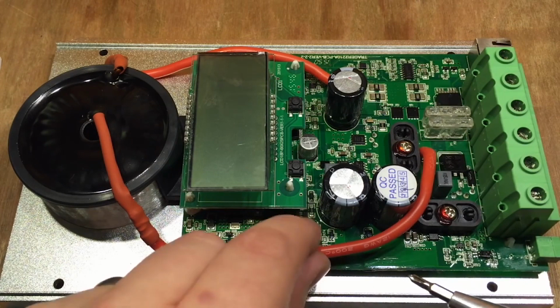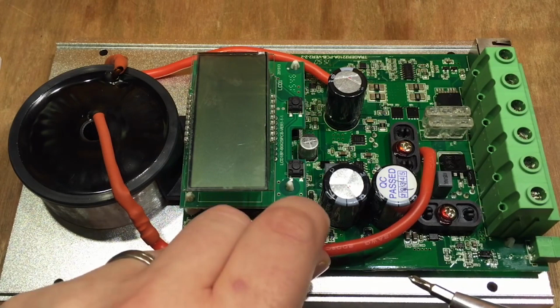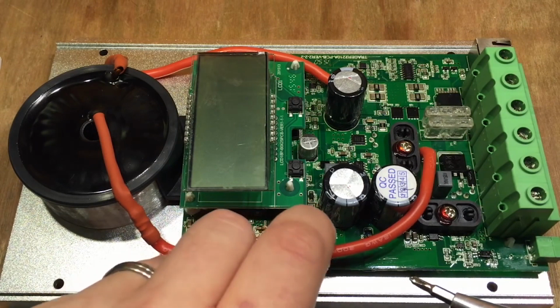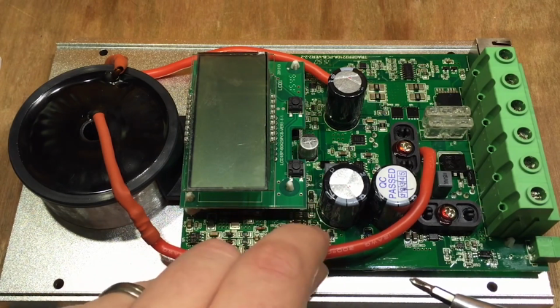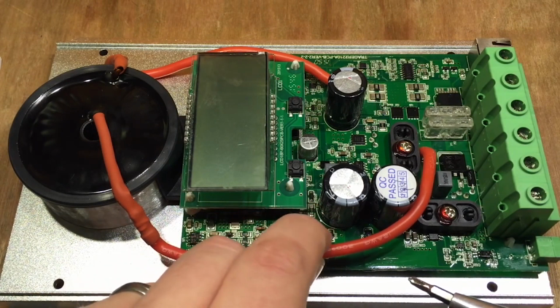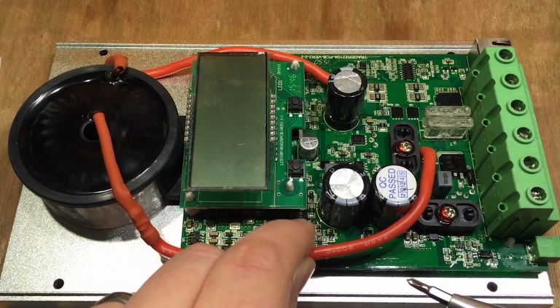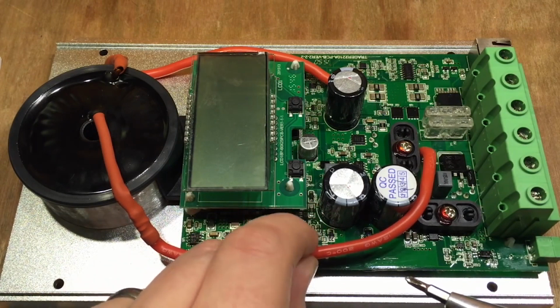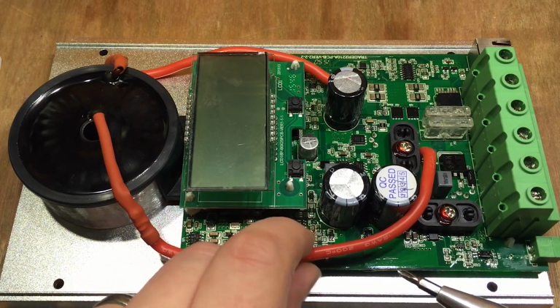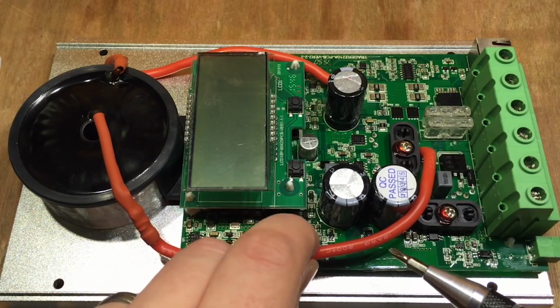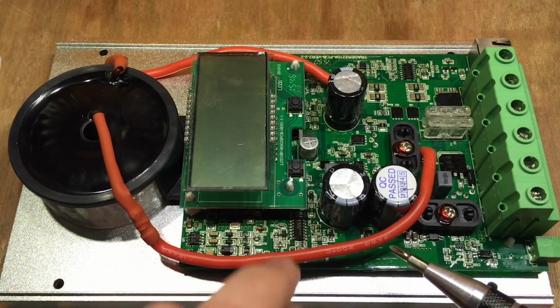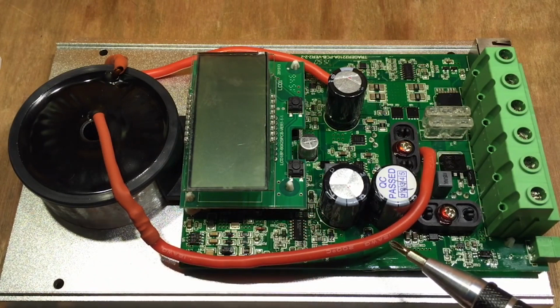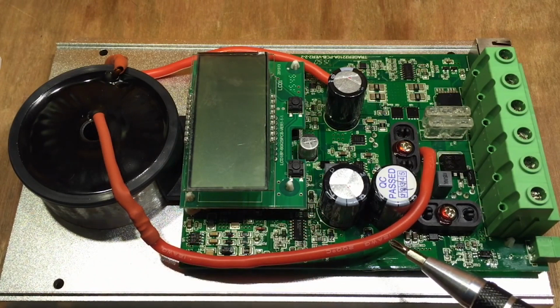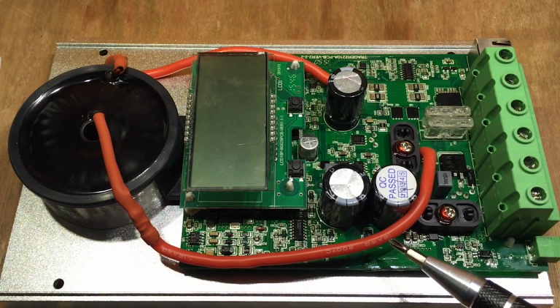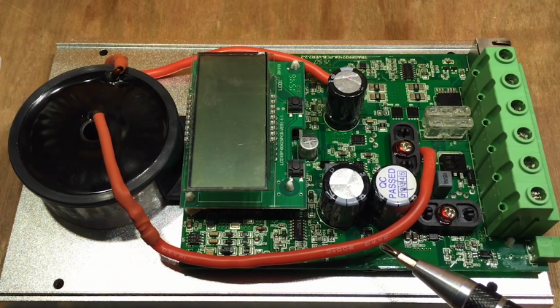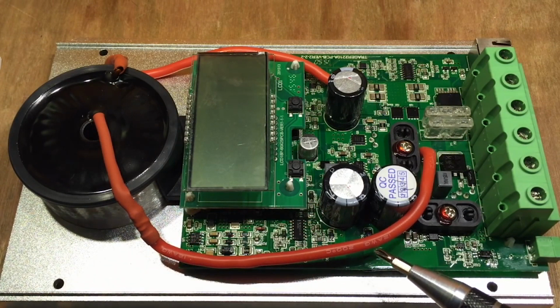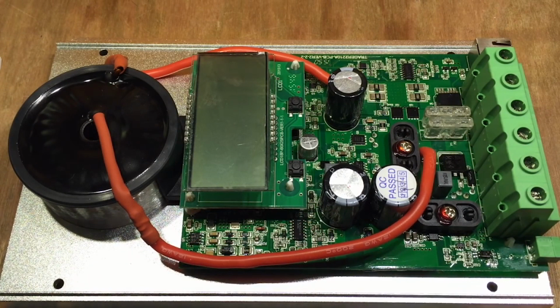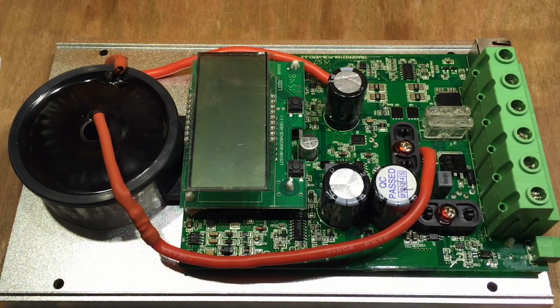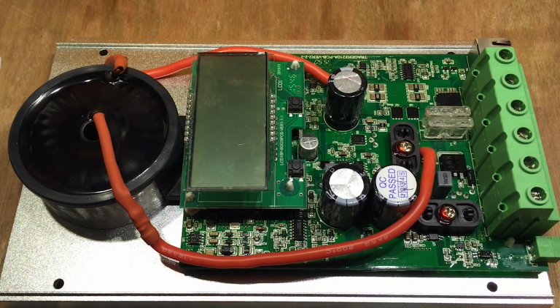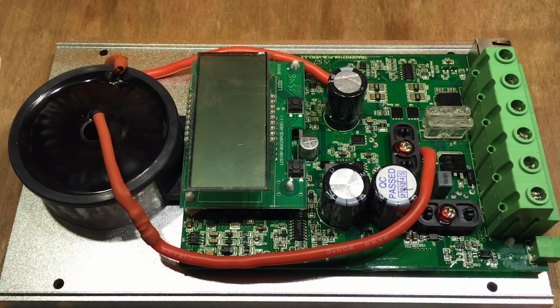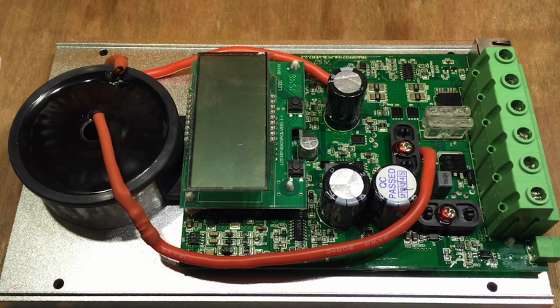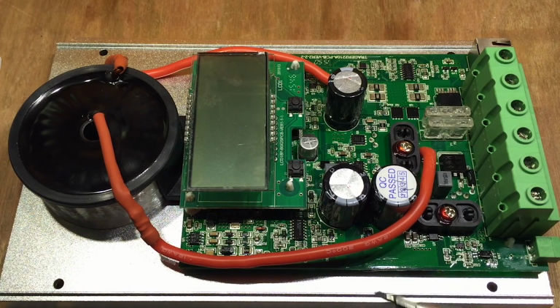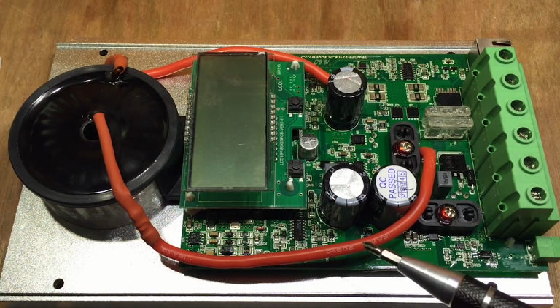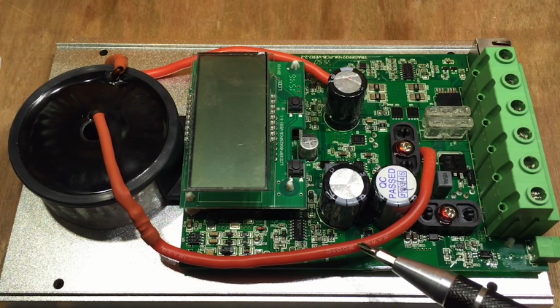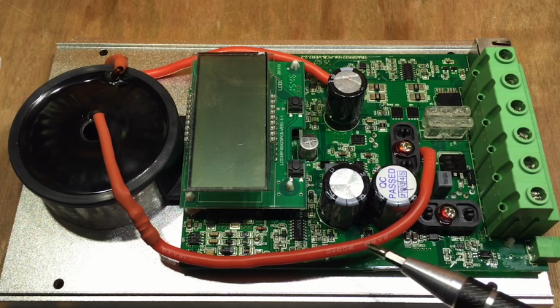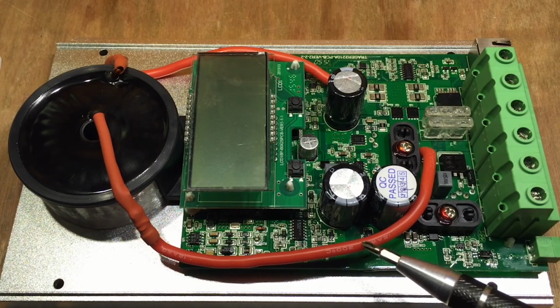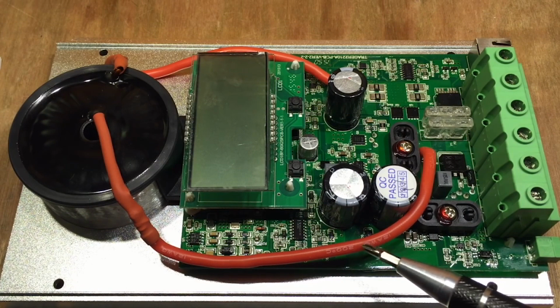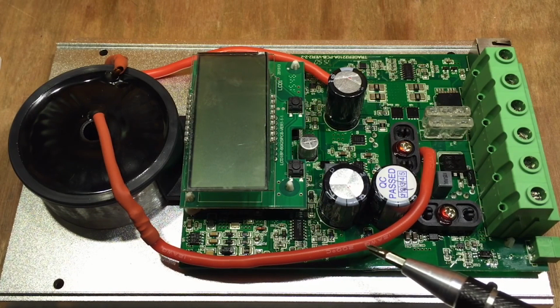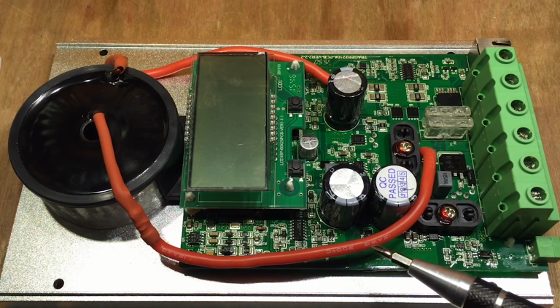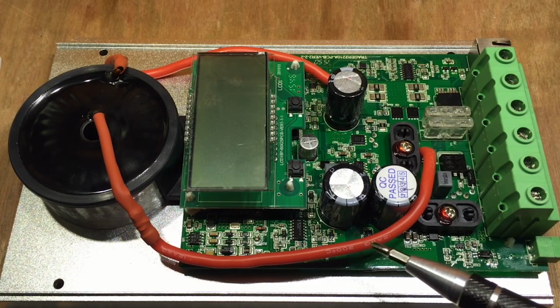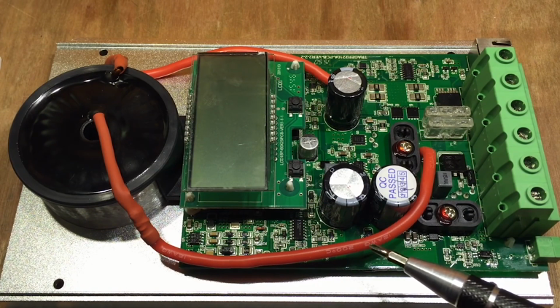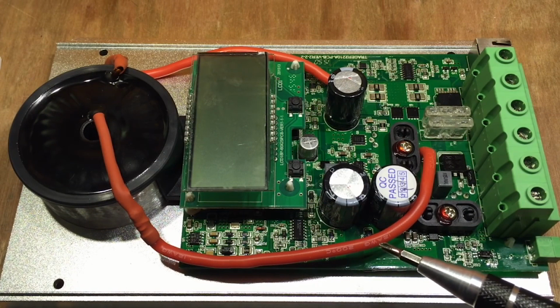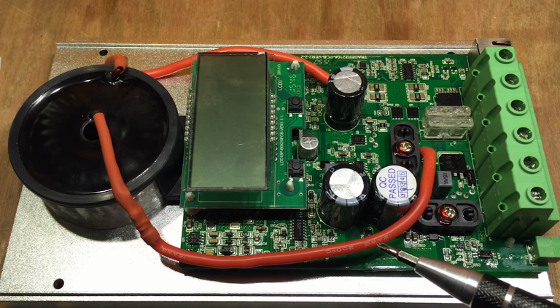Also, some controllers have a special characteristic which allows you to wire your panels in a special way to achieve your charging goals.